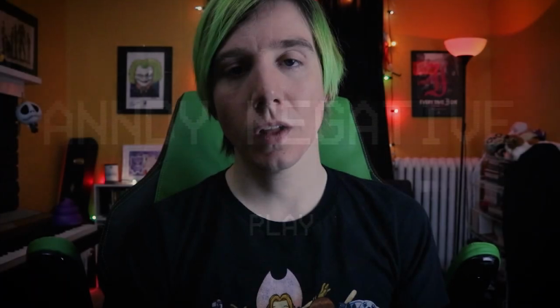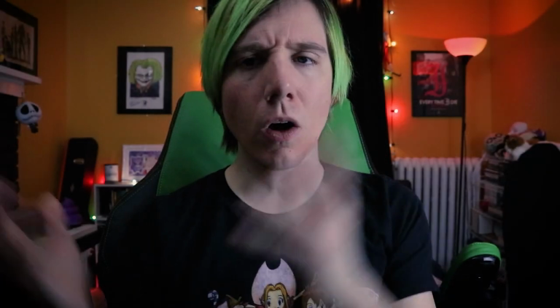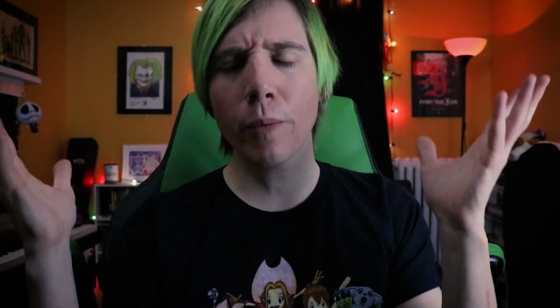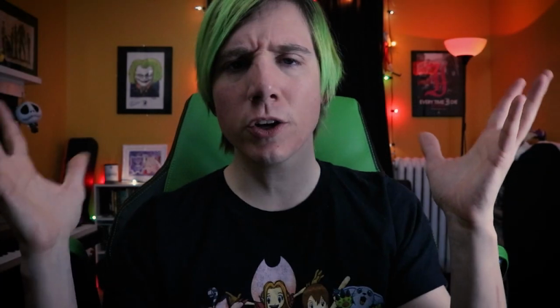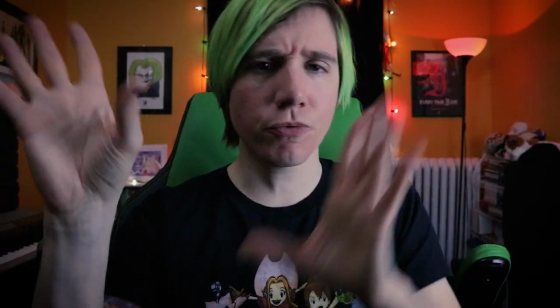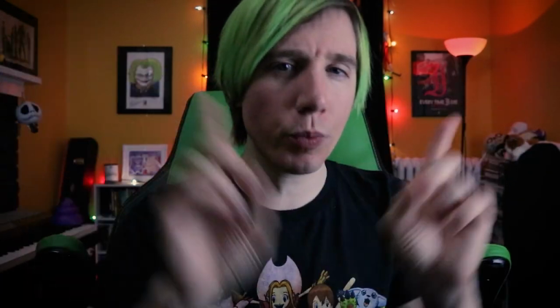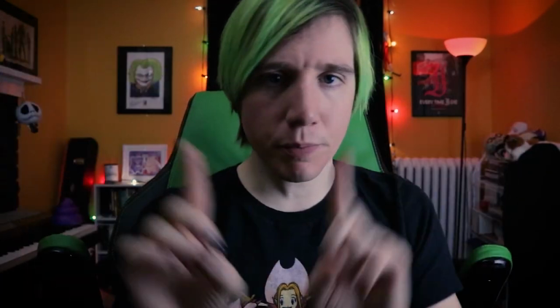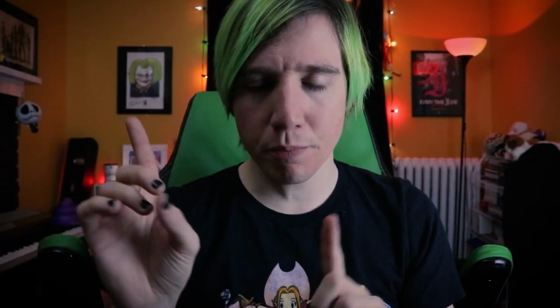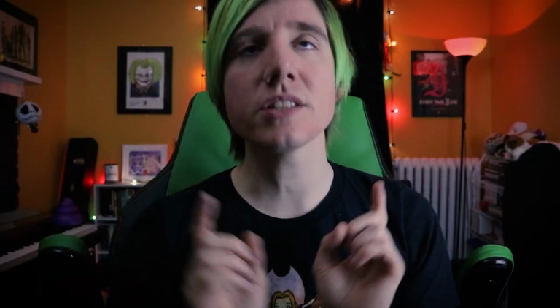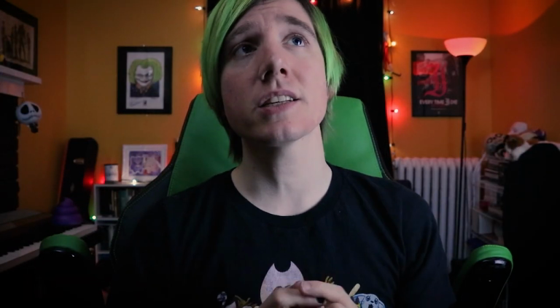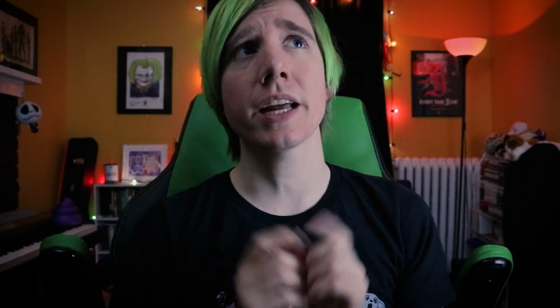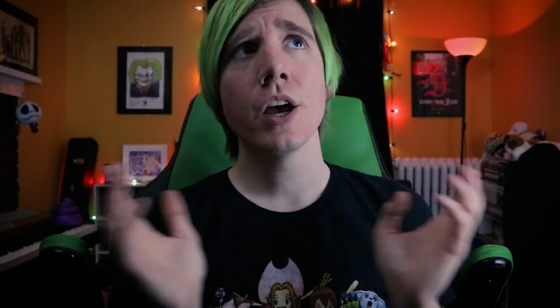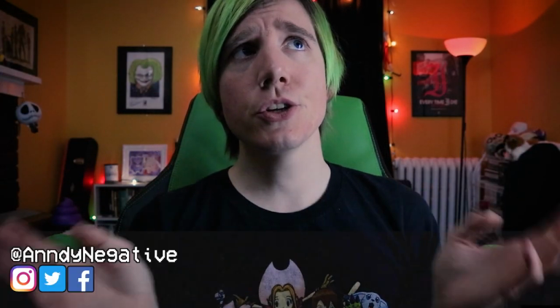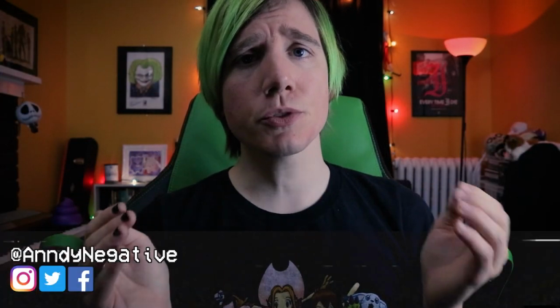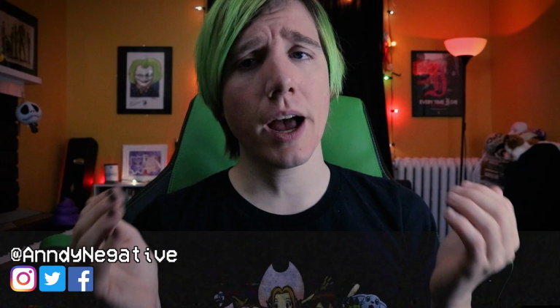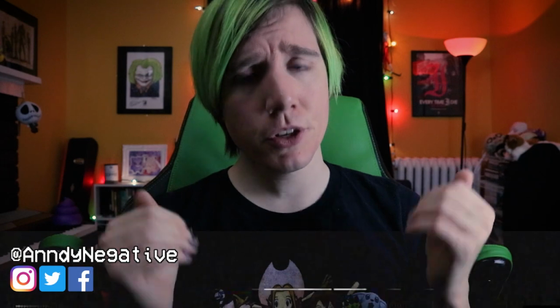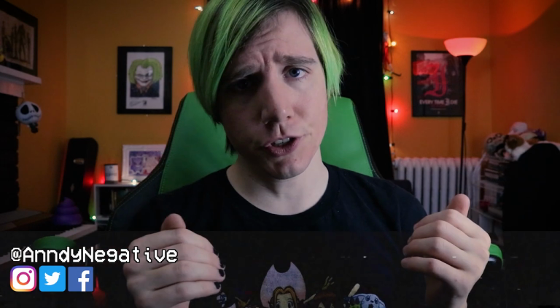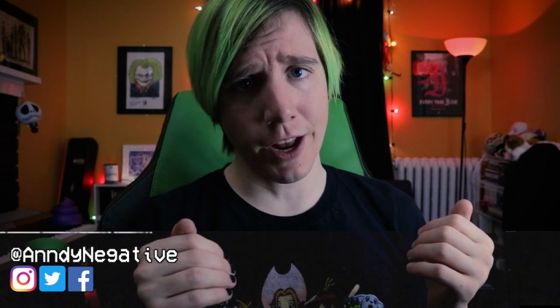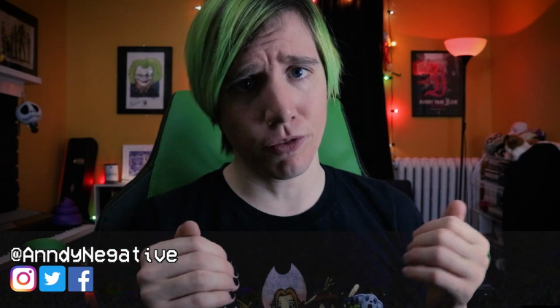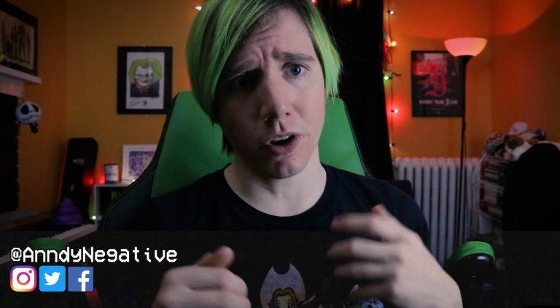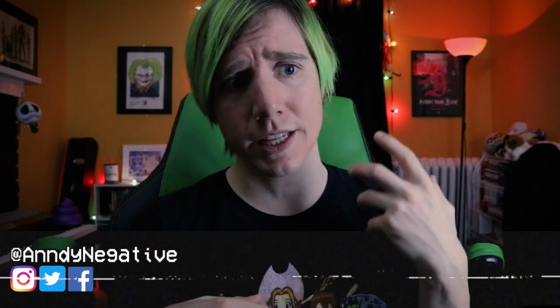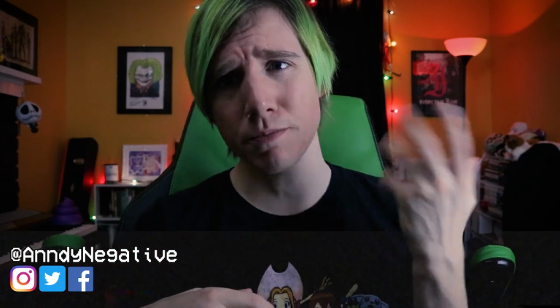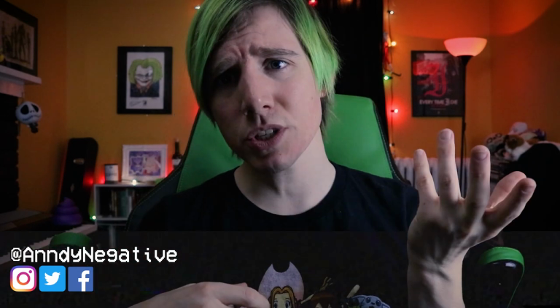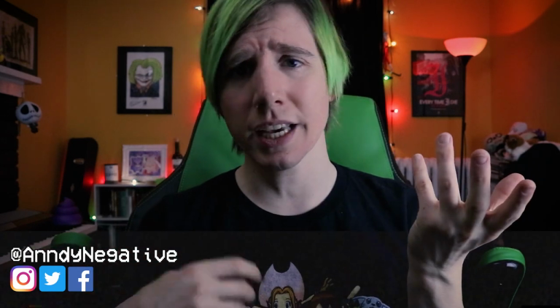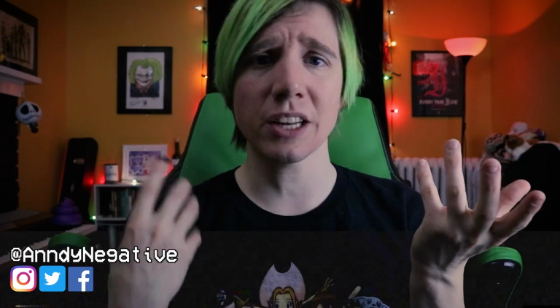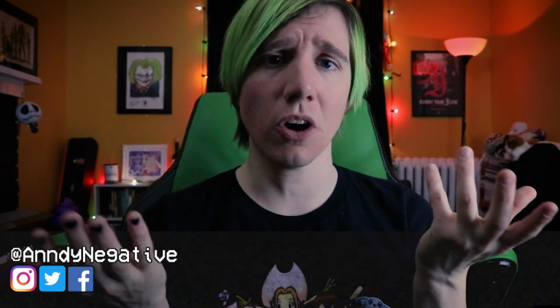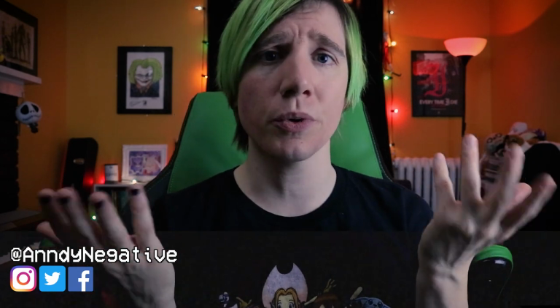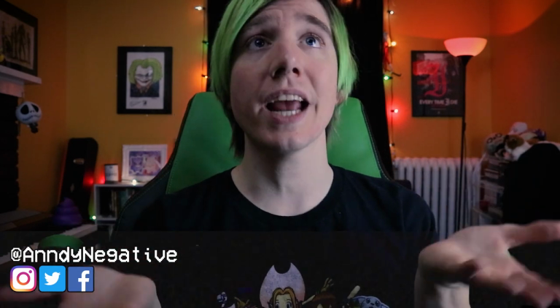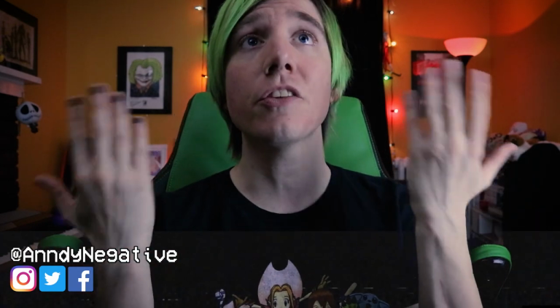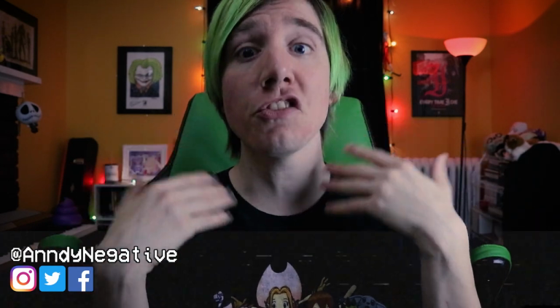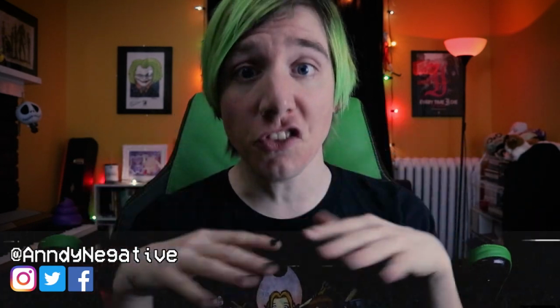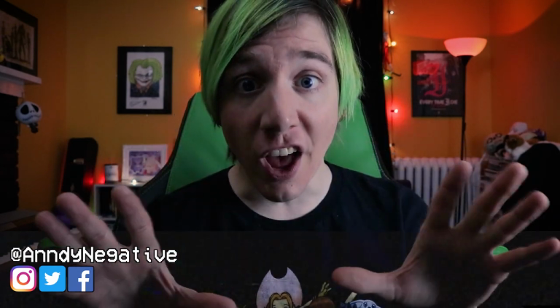Alright weirdos, before we jump in, please take a second to subscribe to the channel for all kinds of music and guitar-related stuff.